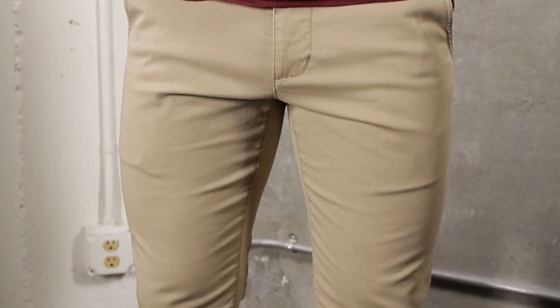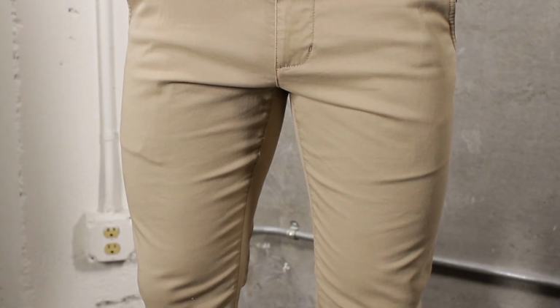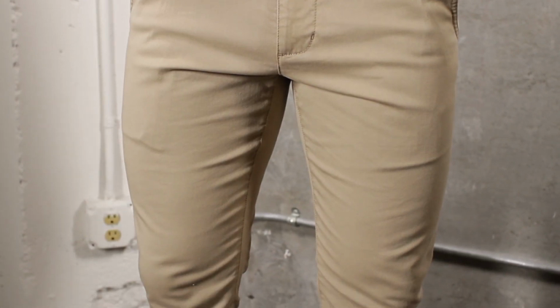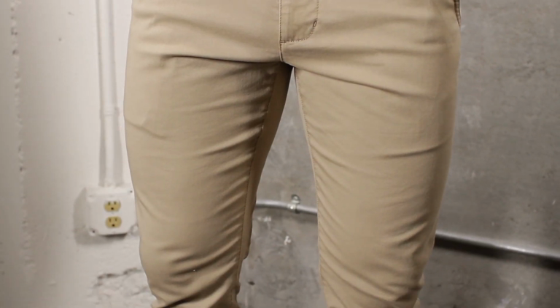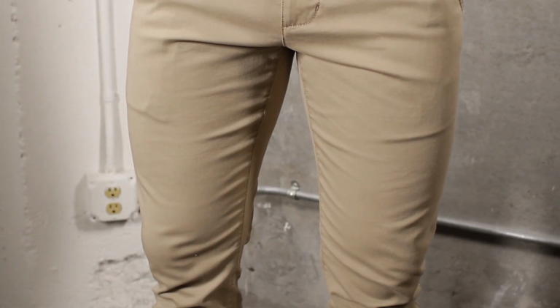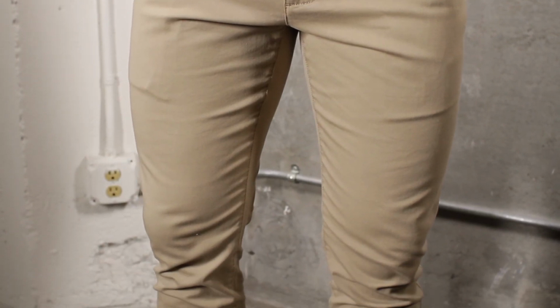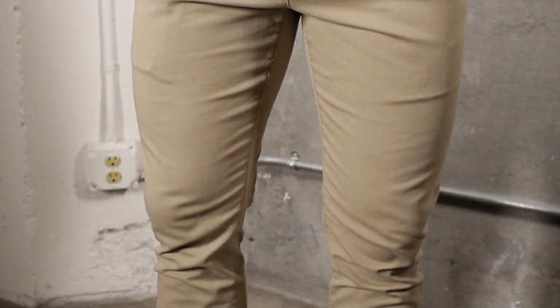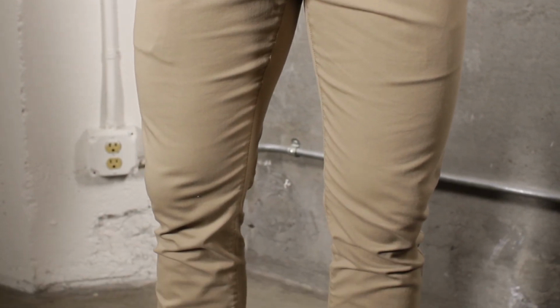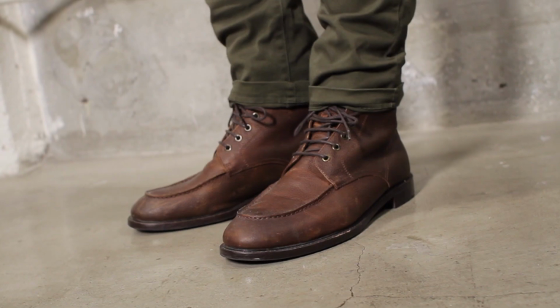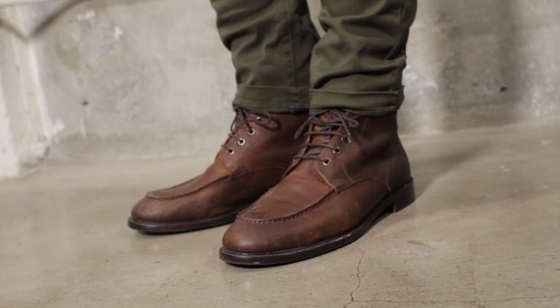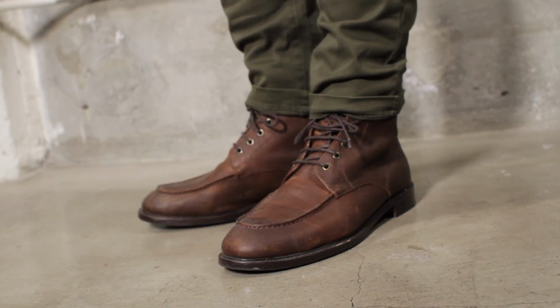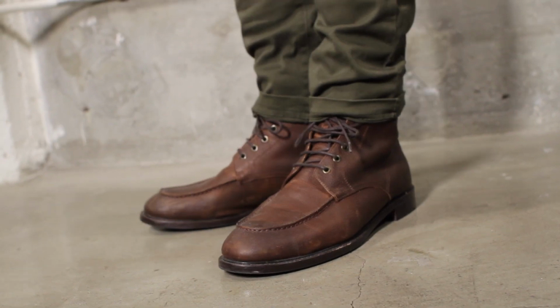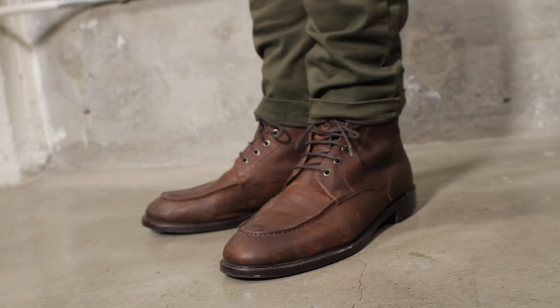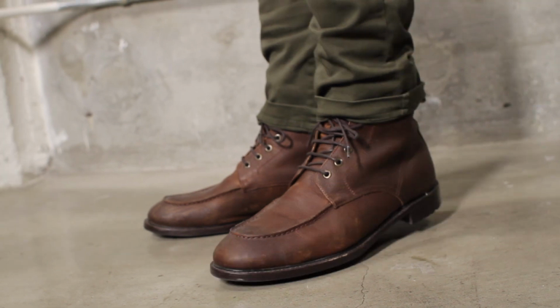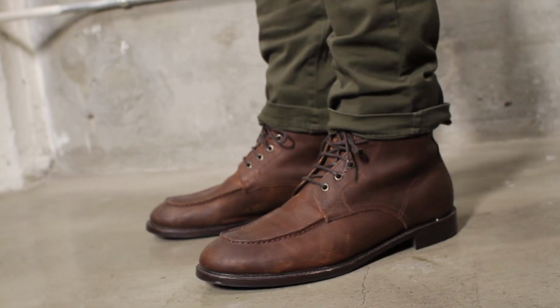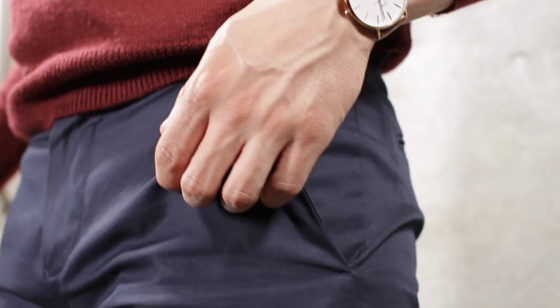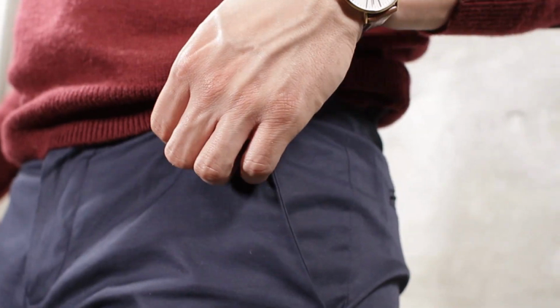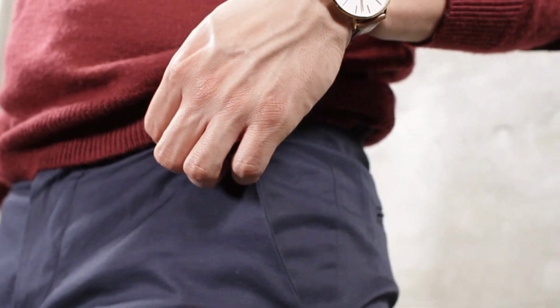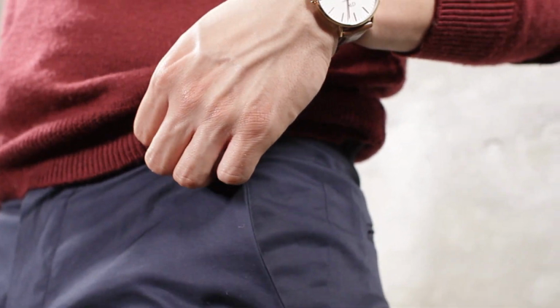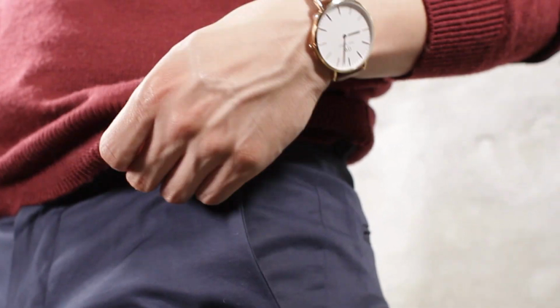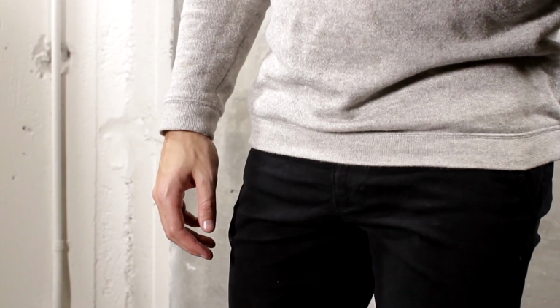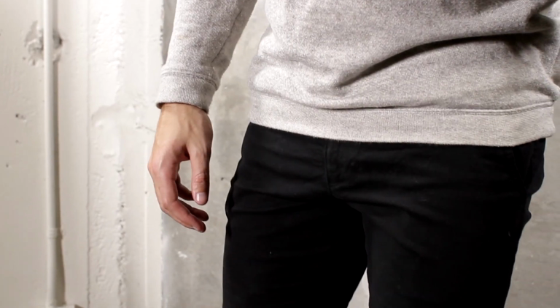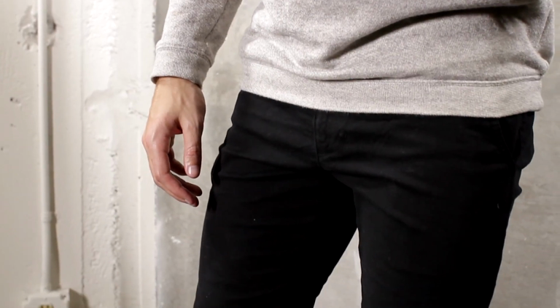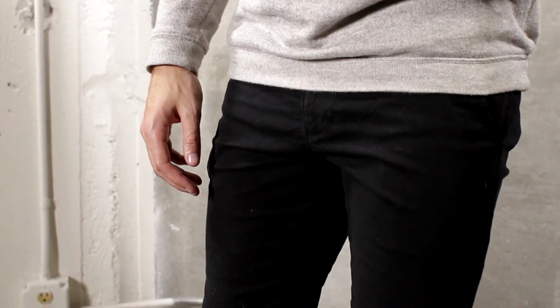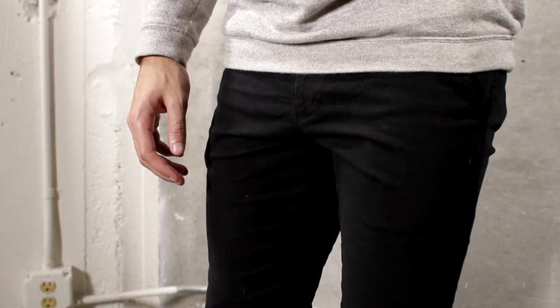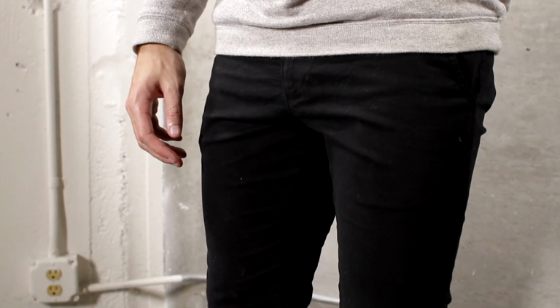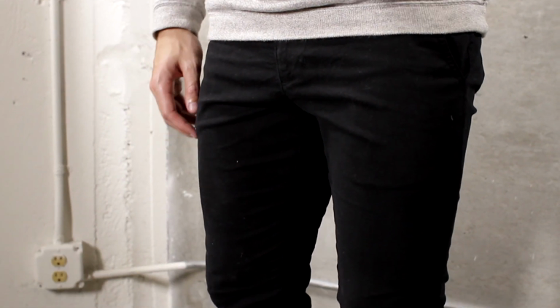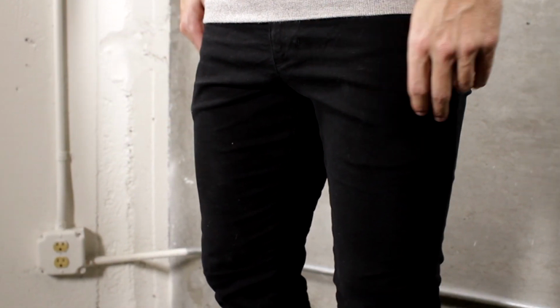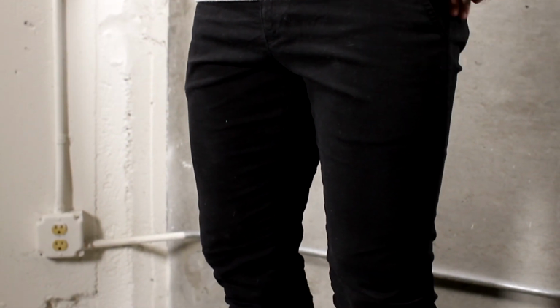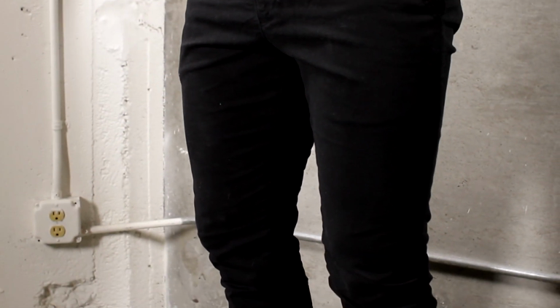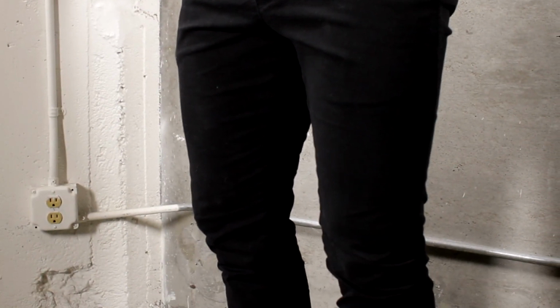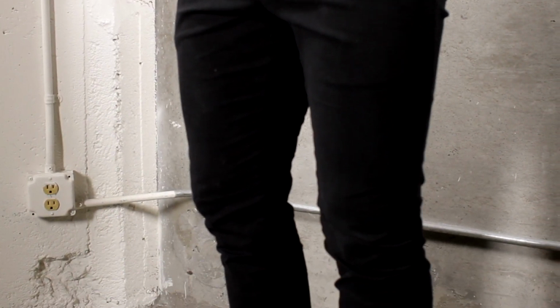Break away from the classic khaki look. Explore colors such as olive, navy, or black. These options will give even standard looks a pop.